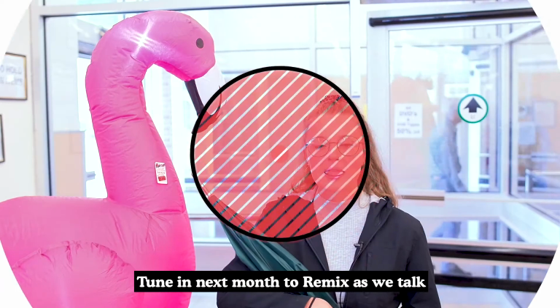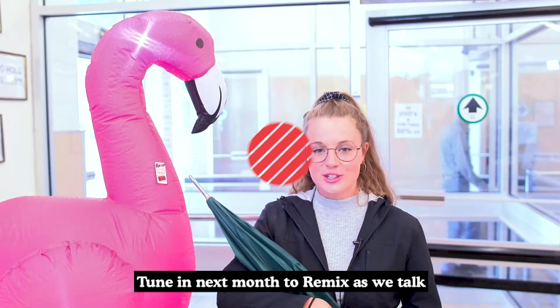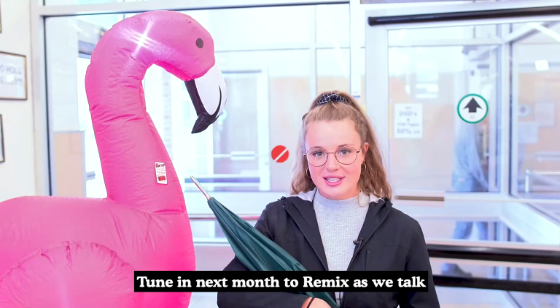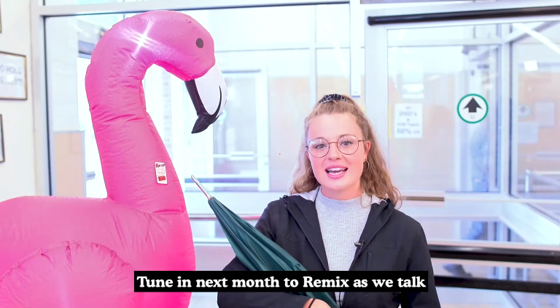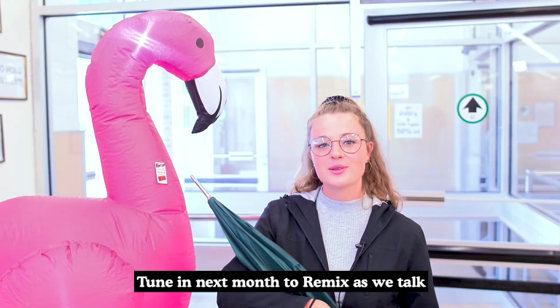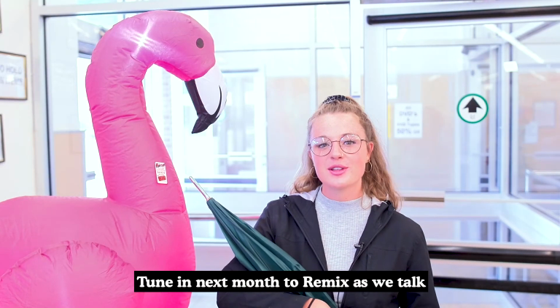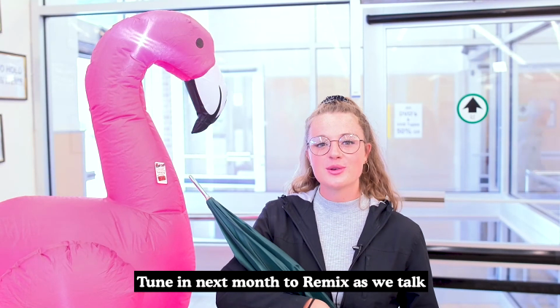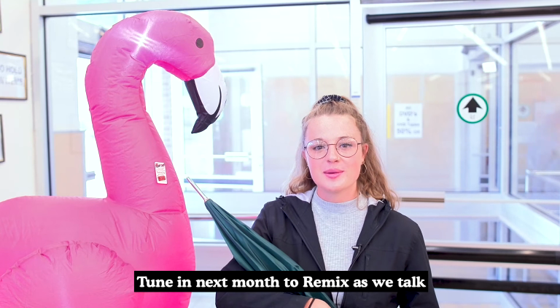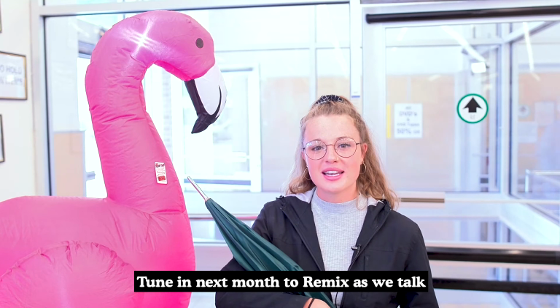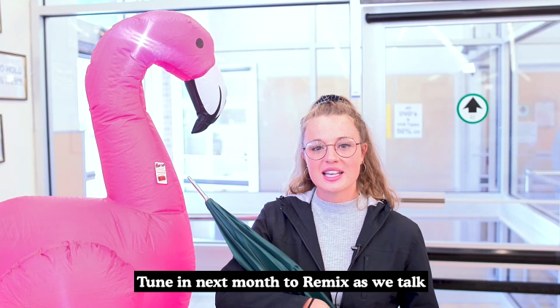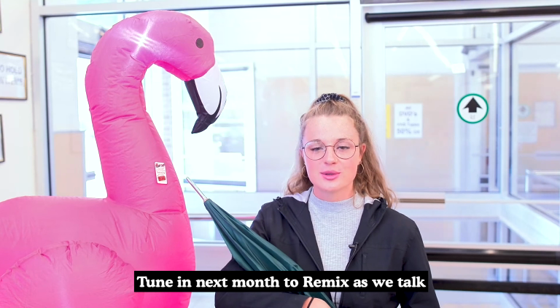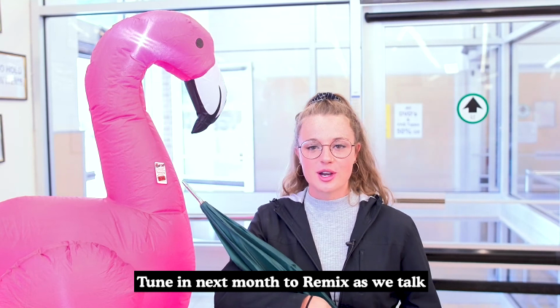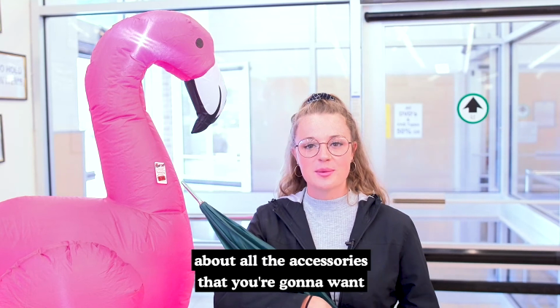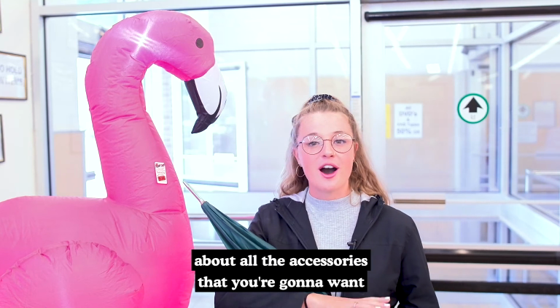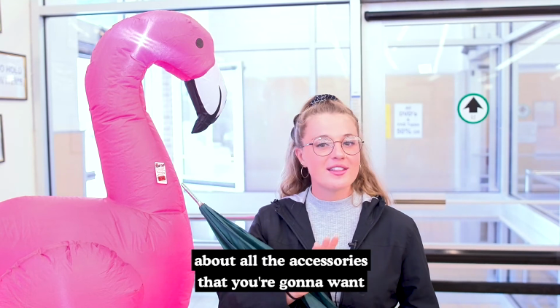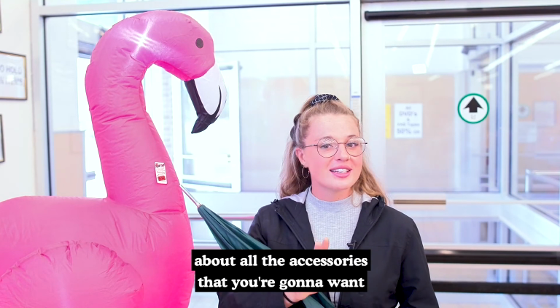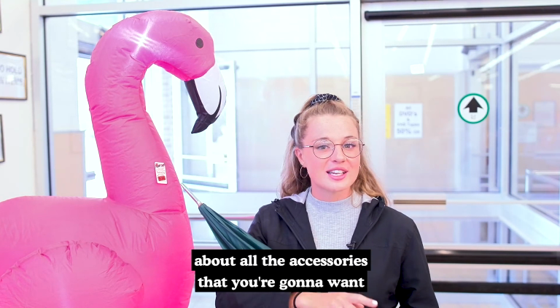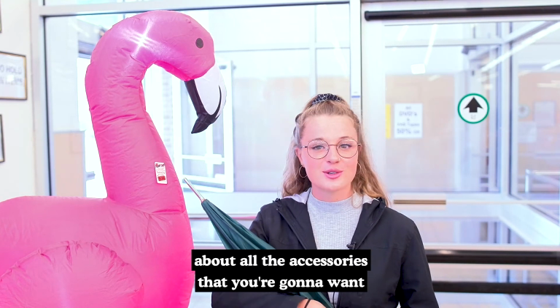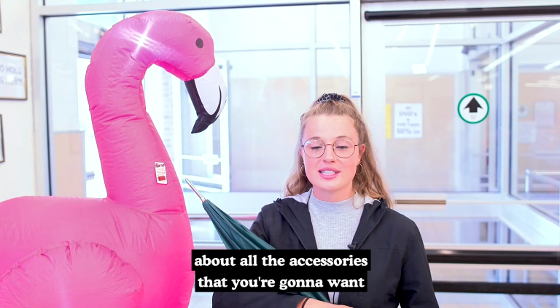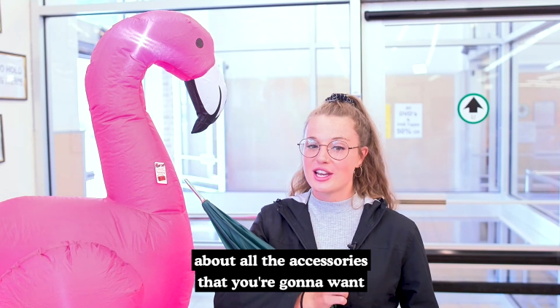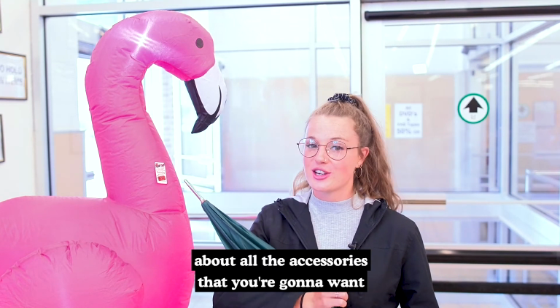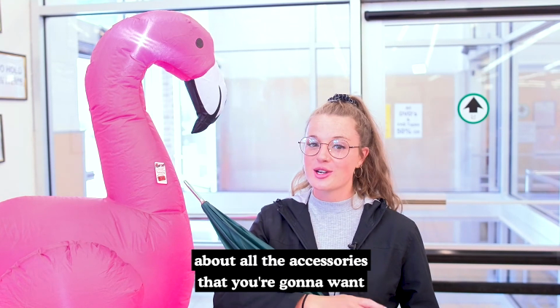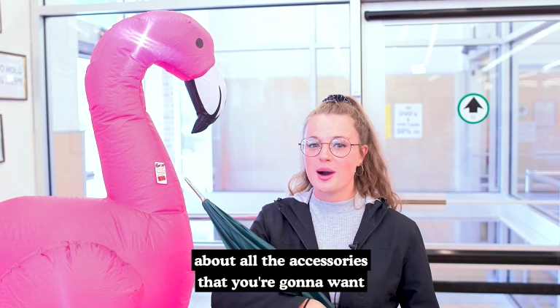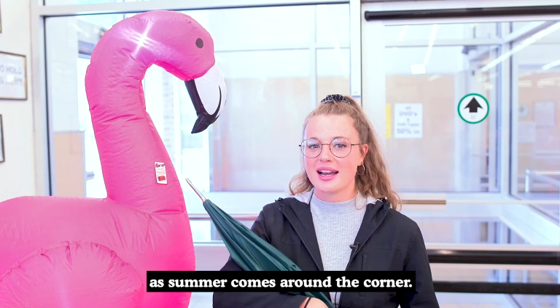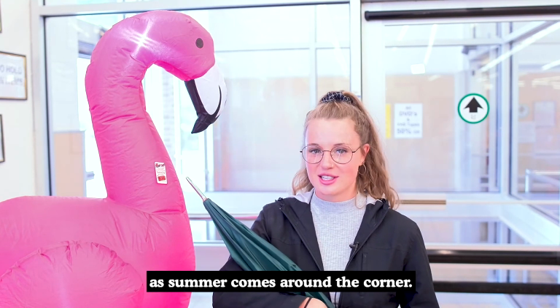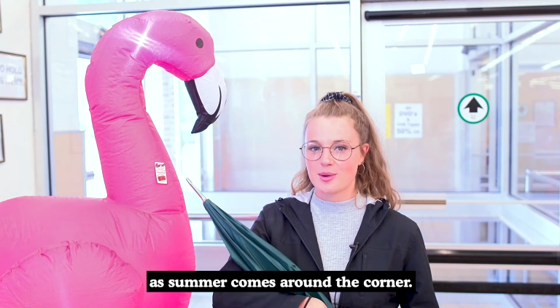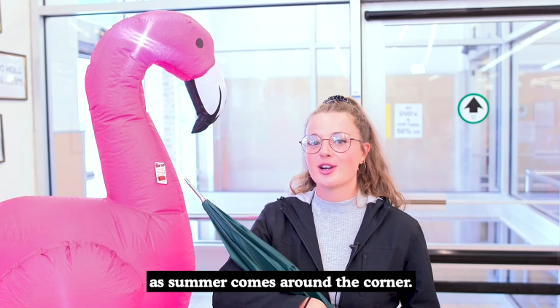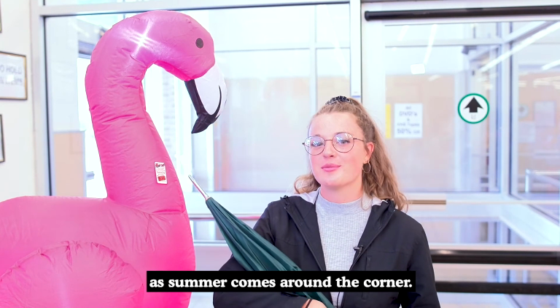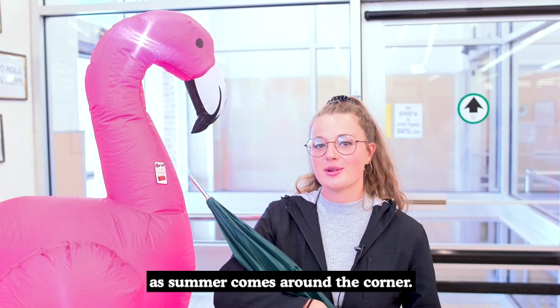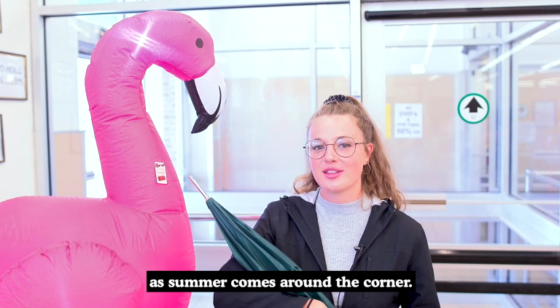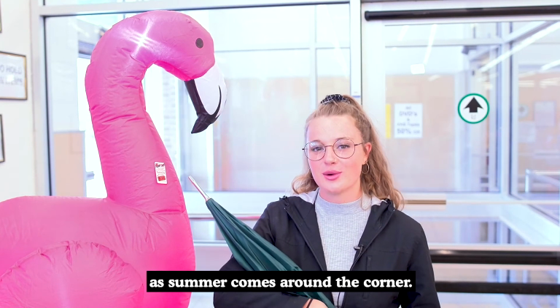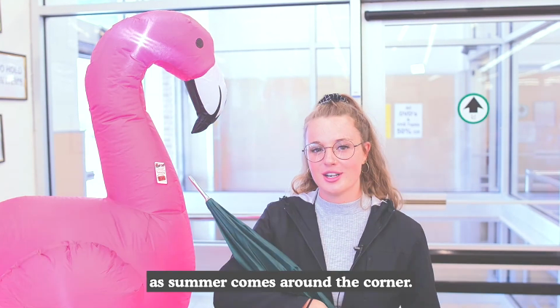Tune in next month to Remix as we talk about all the accessories that you're gonna want as summer comes around the corner.